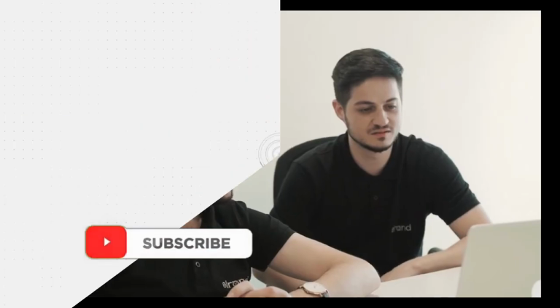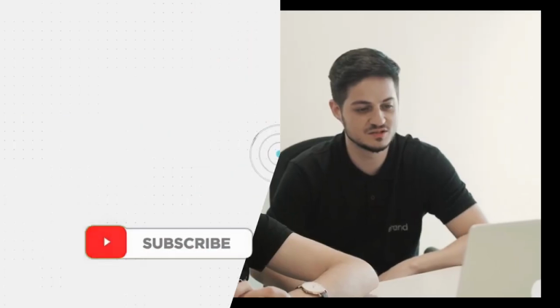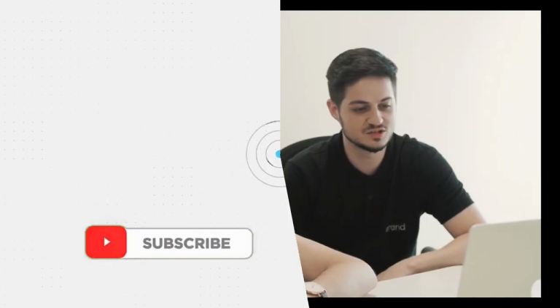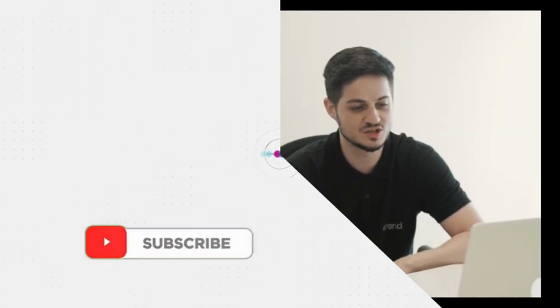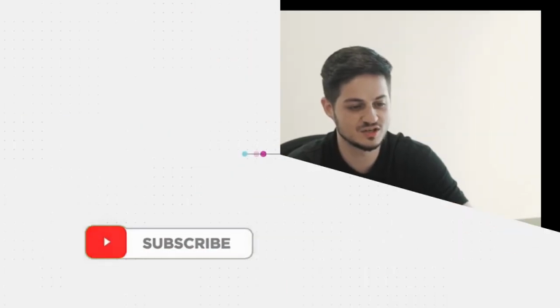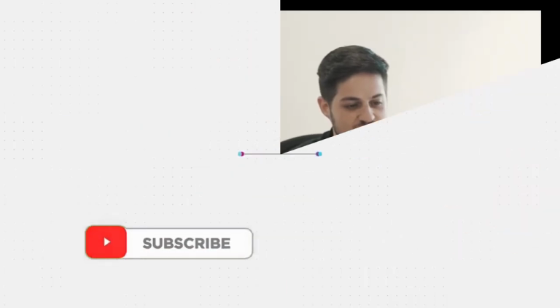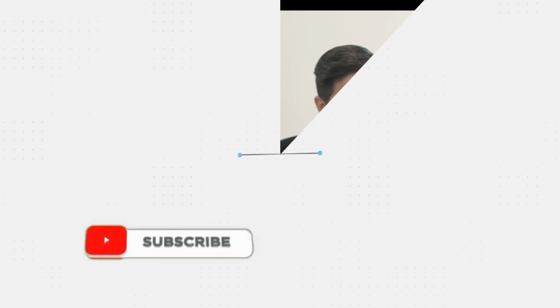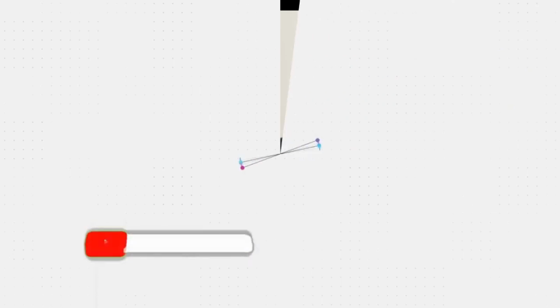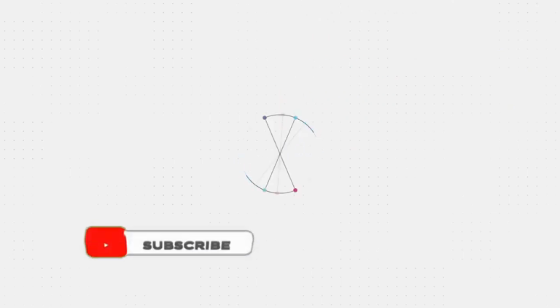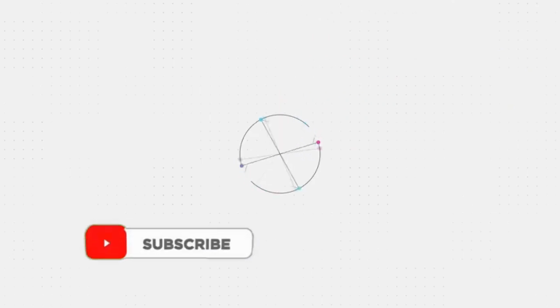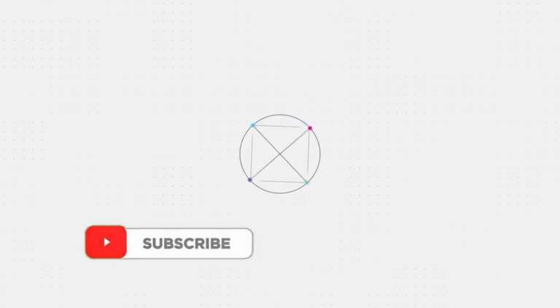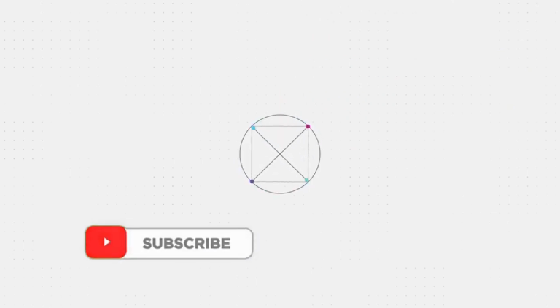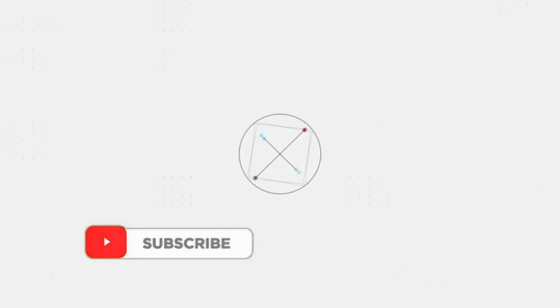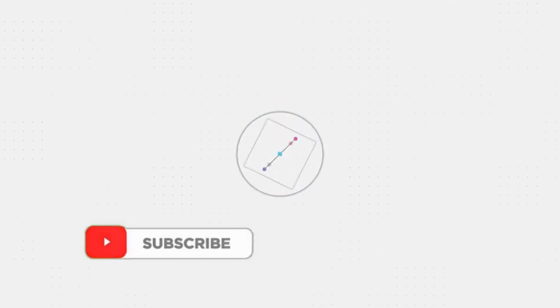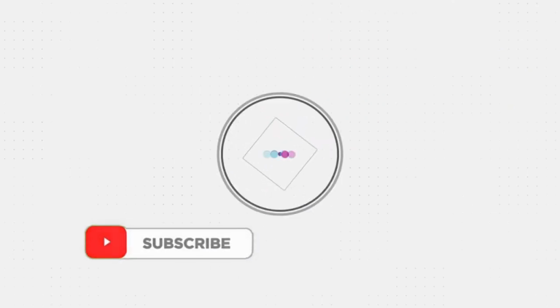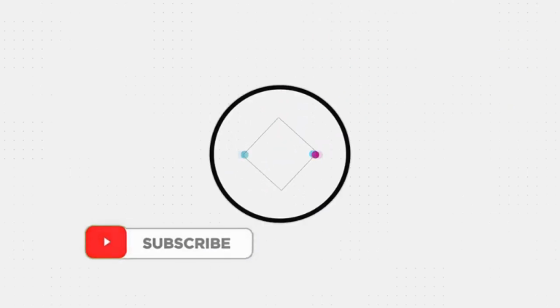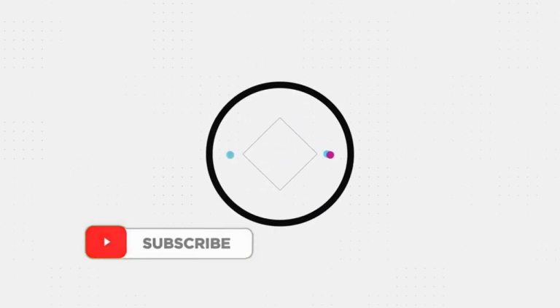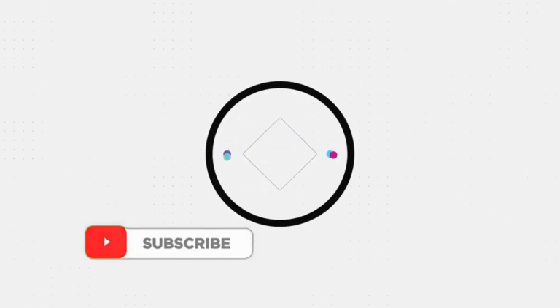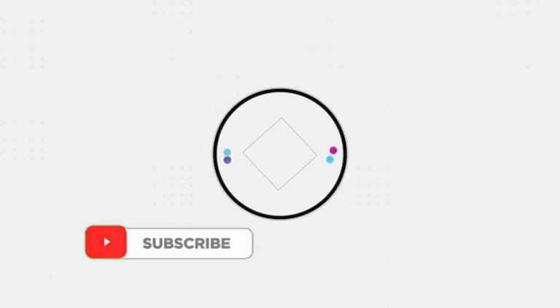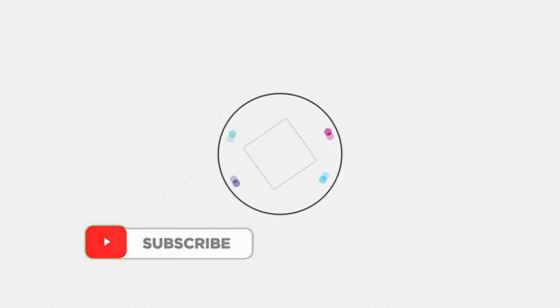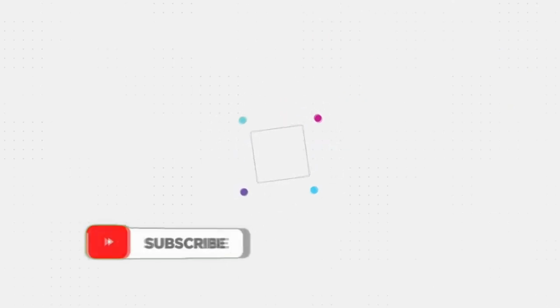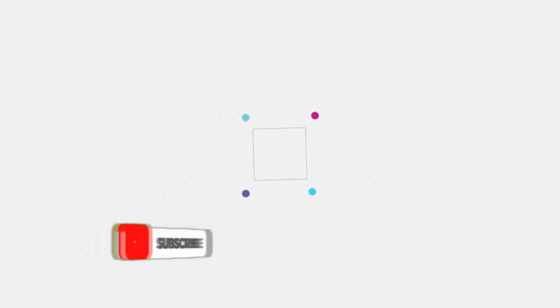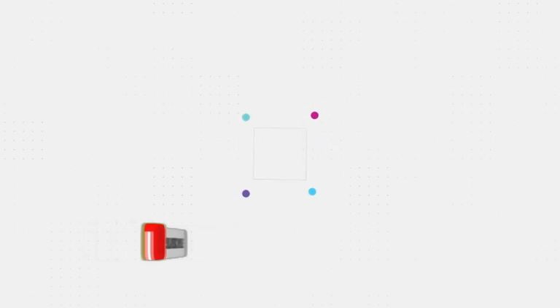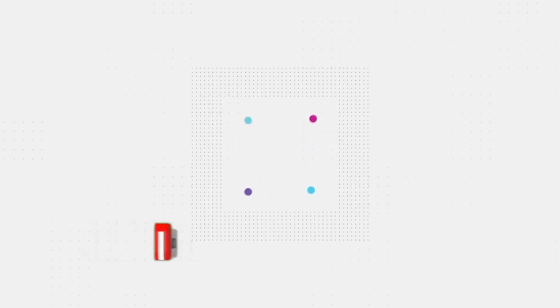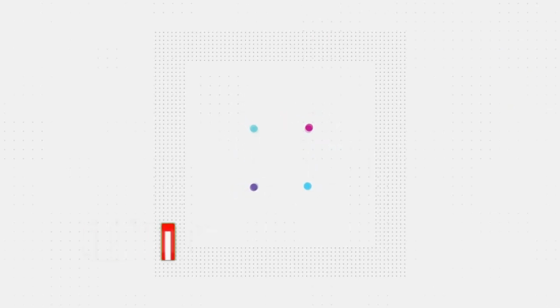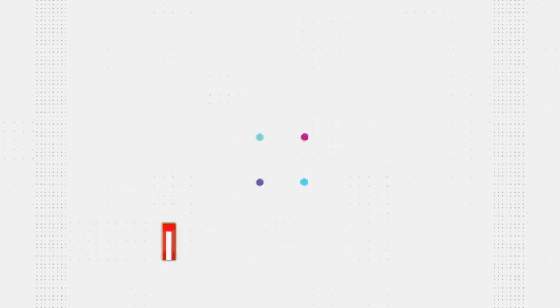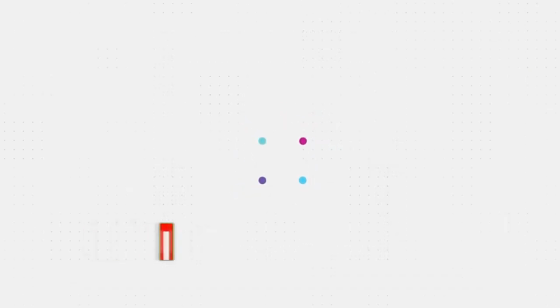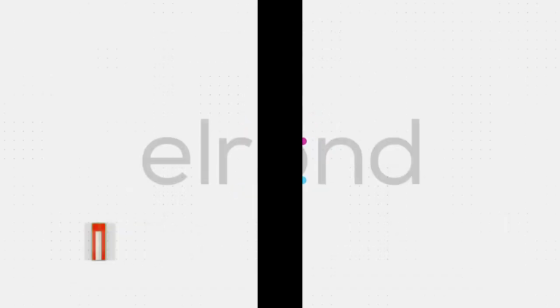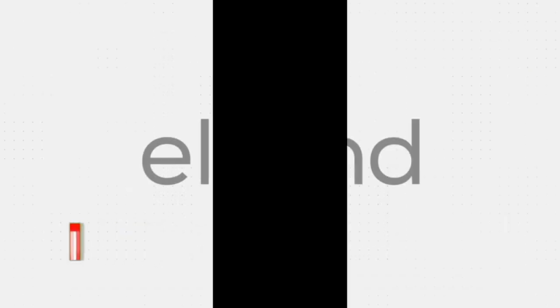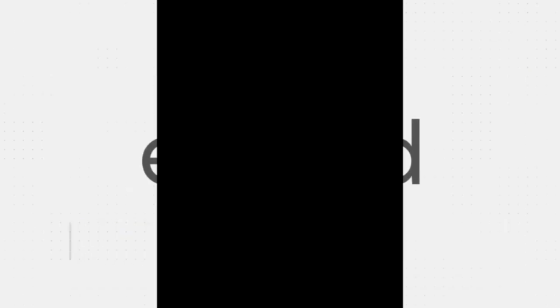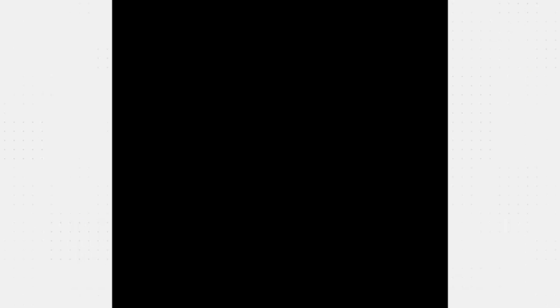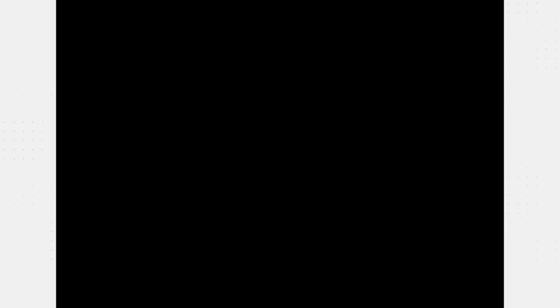Thank you for watching. Subscribe to the channel if you liked the video and give it a like. Until next time.